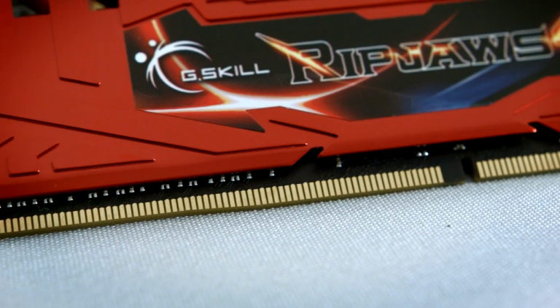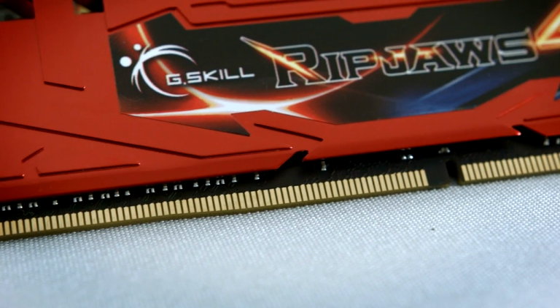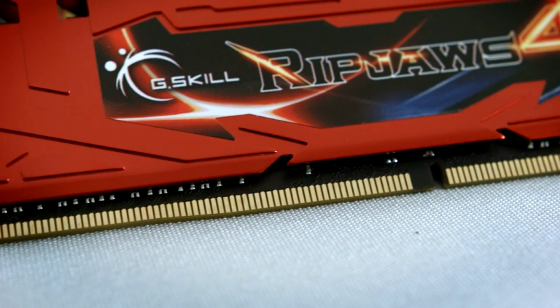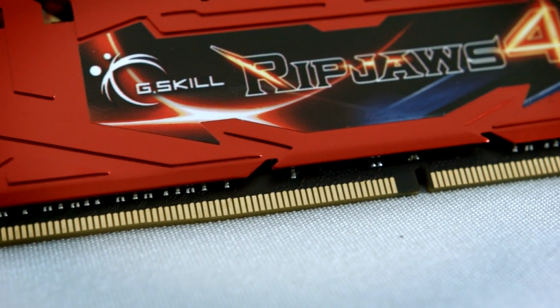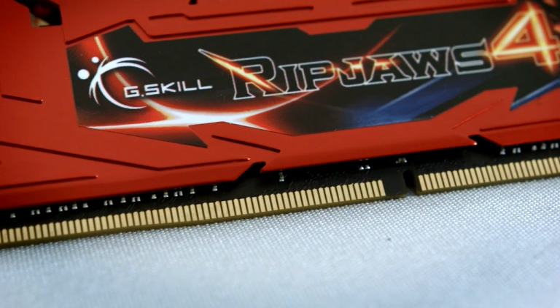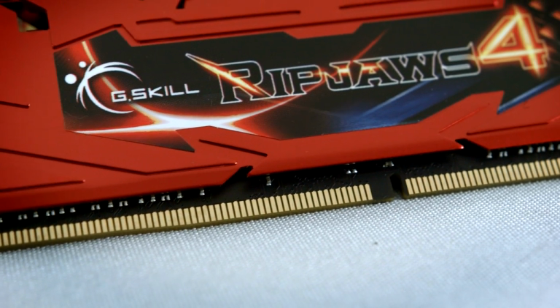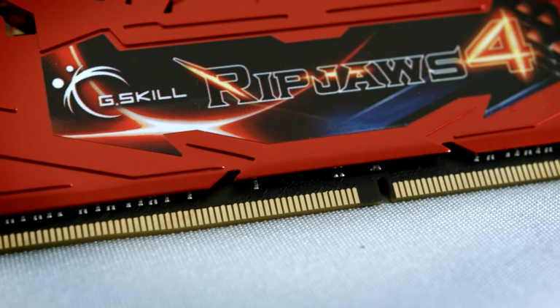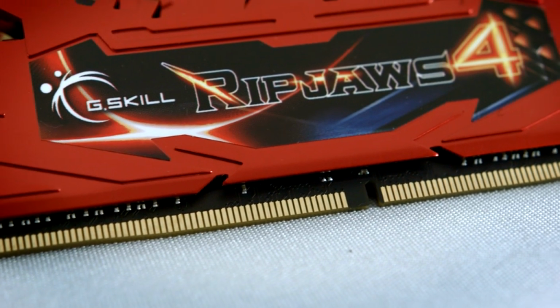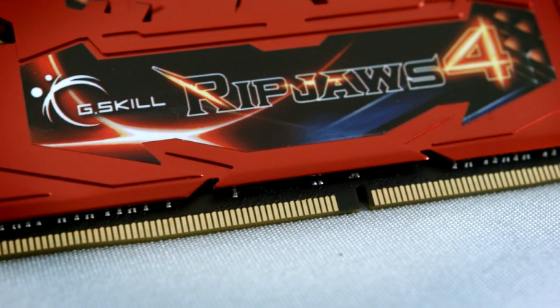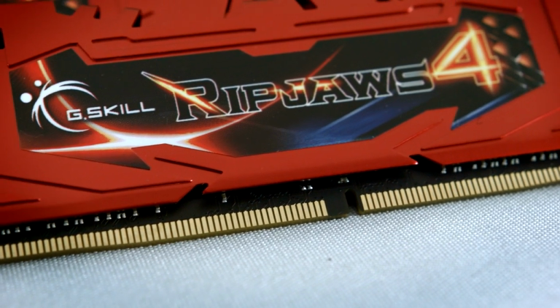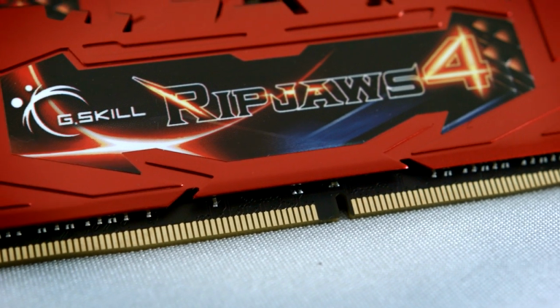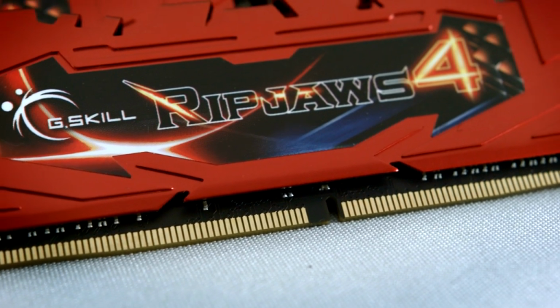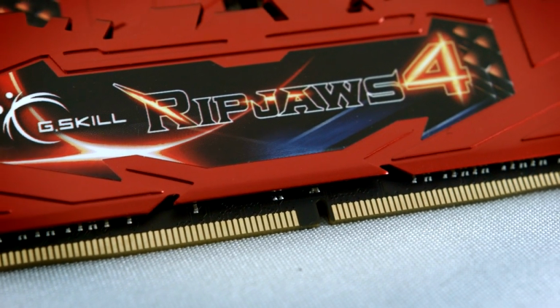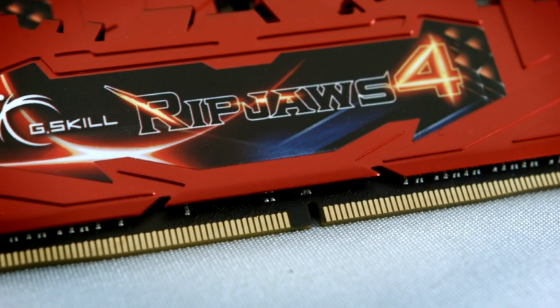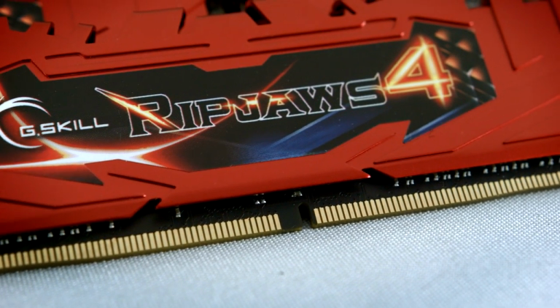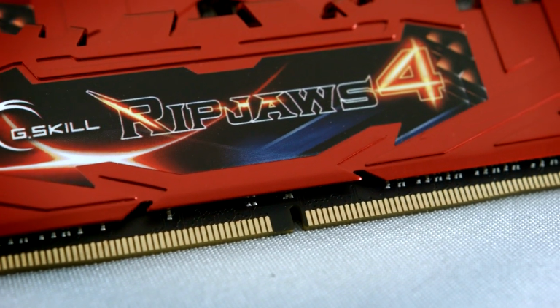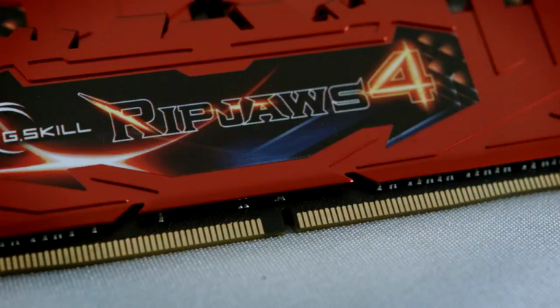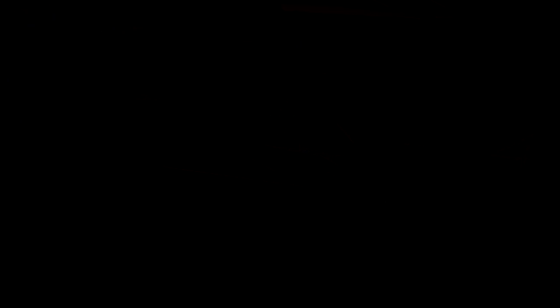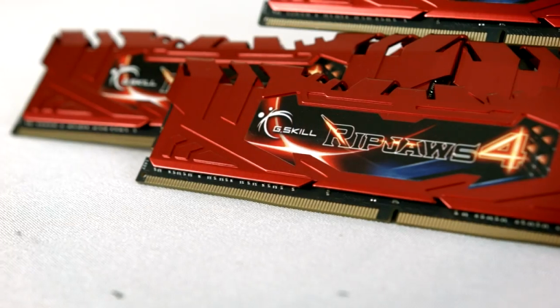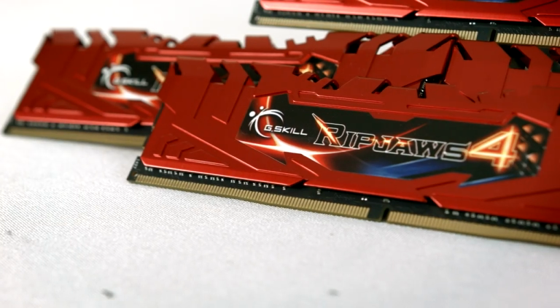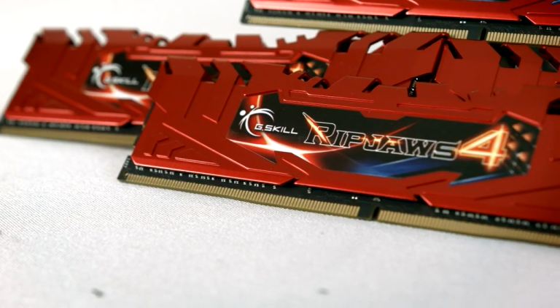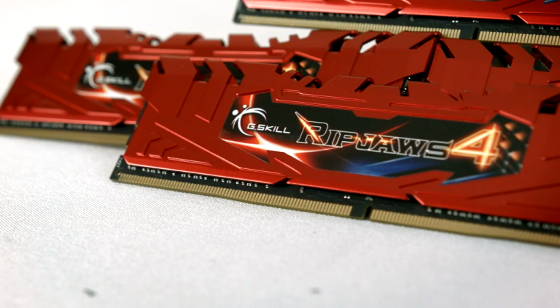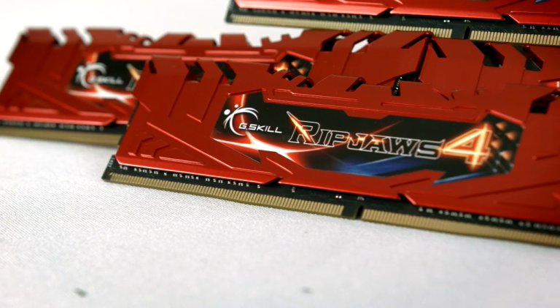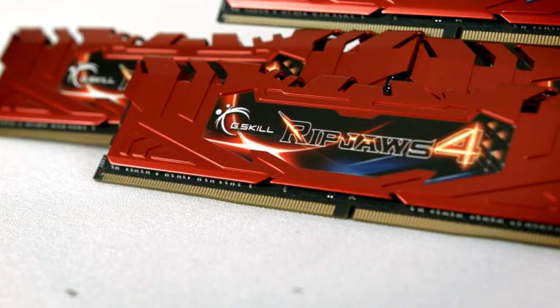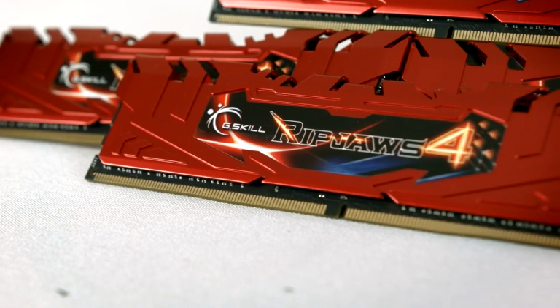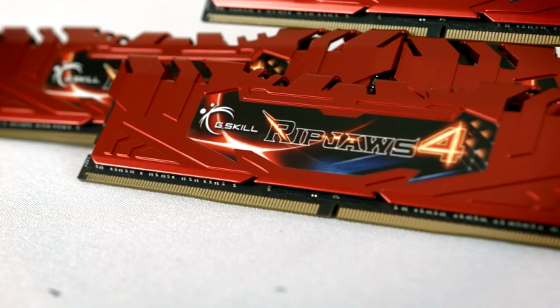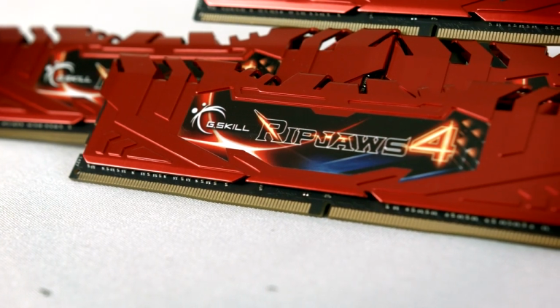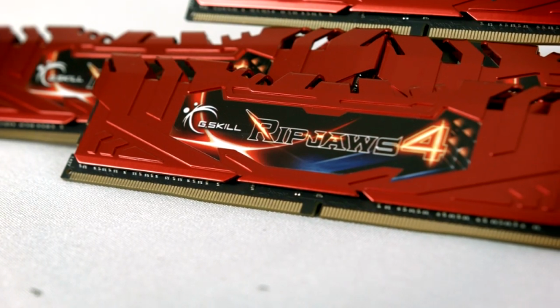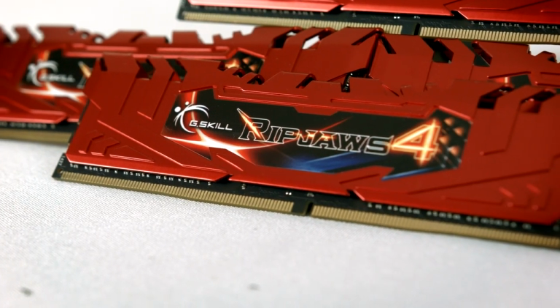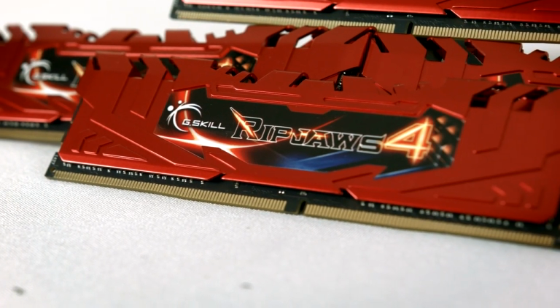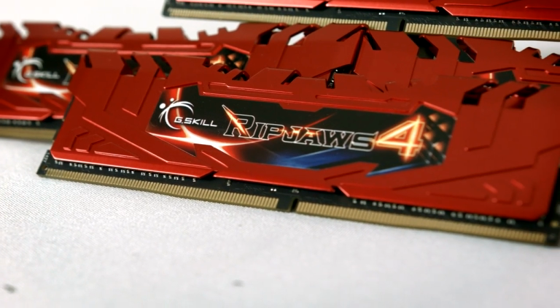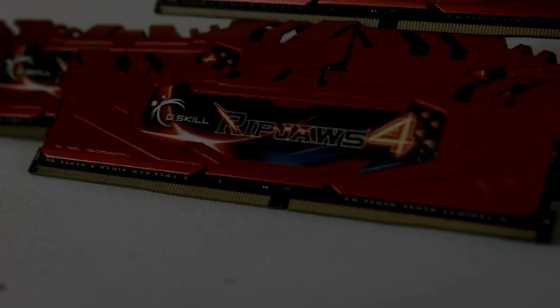G.Skill's new Ripjaws 4 series is their ultimate DDR4 memory with speeds of up to 3,333 MHz available.